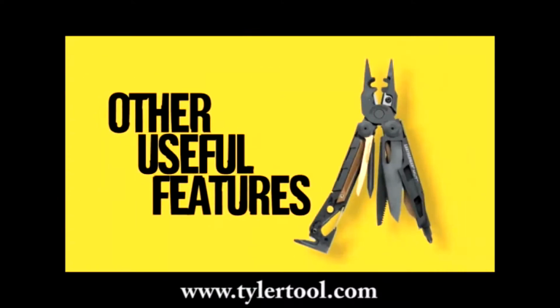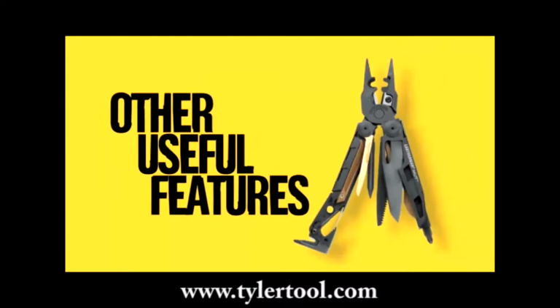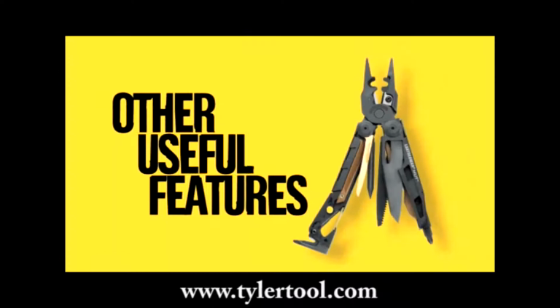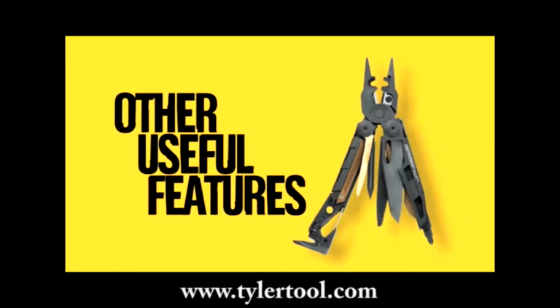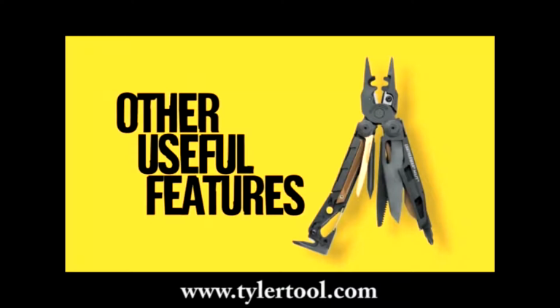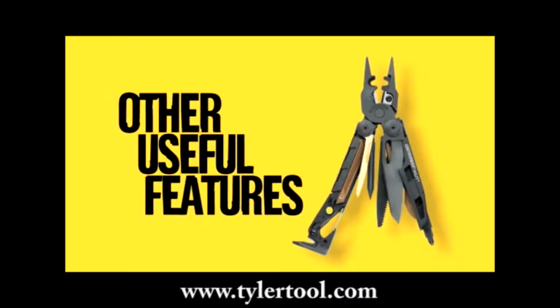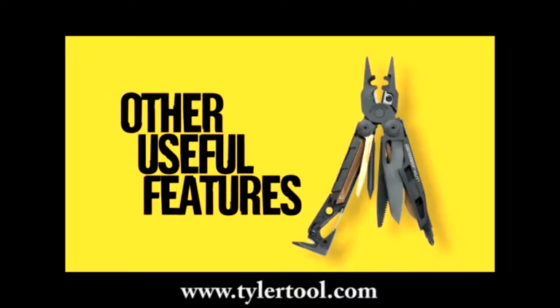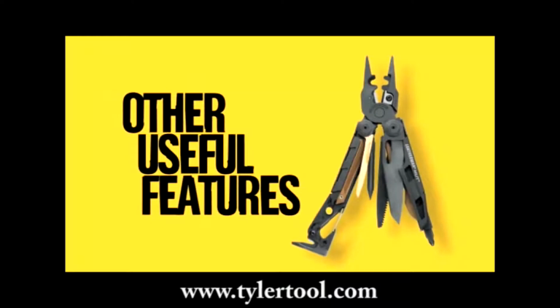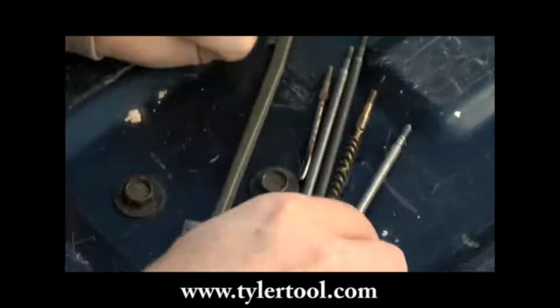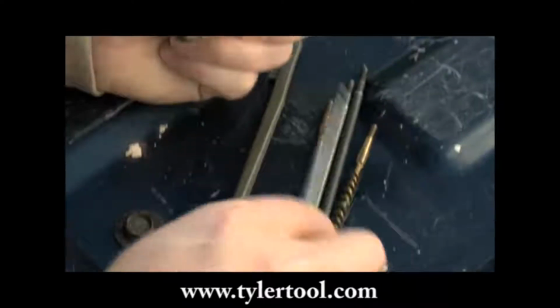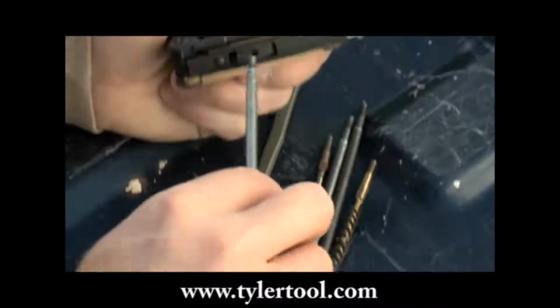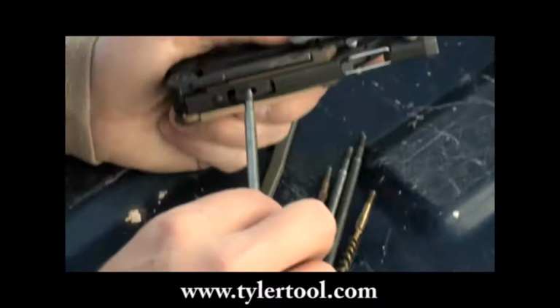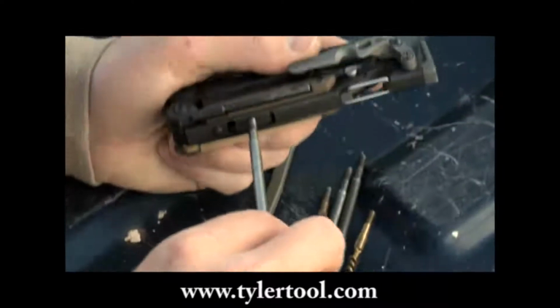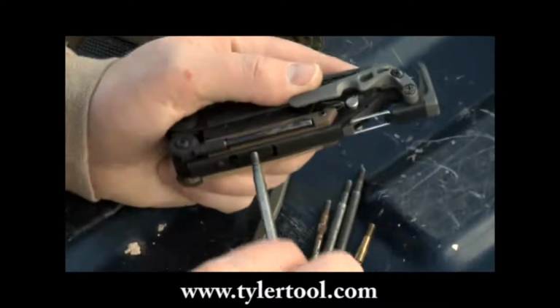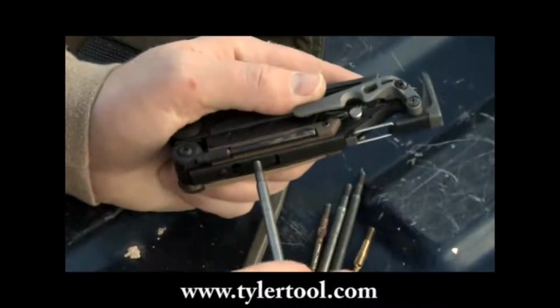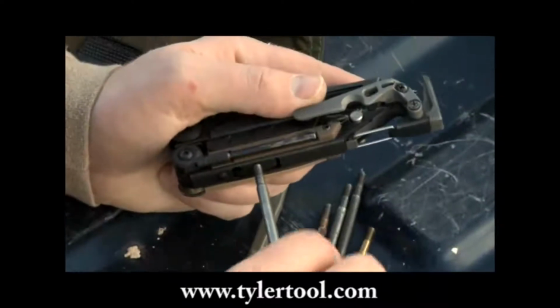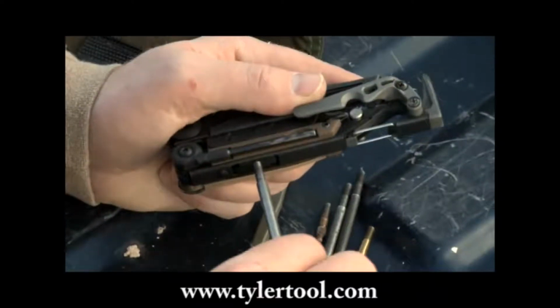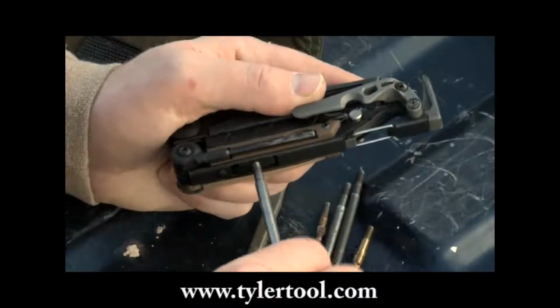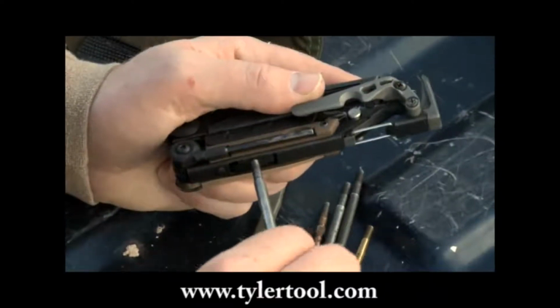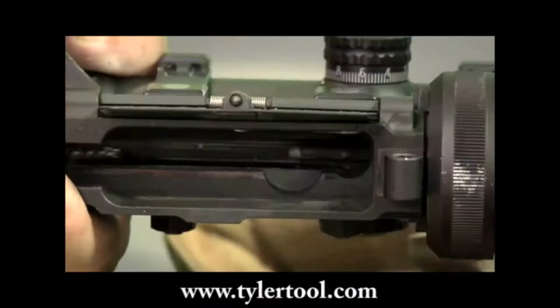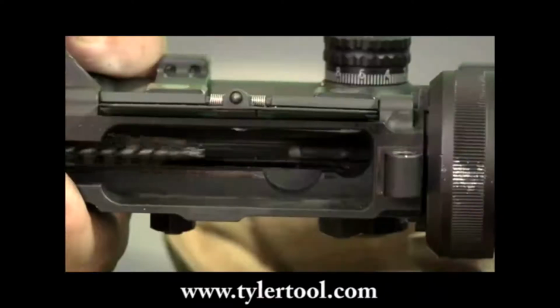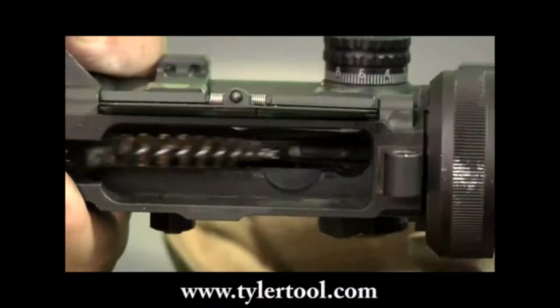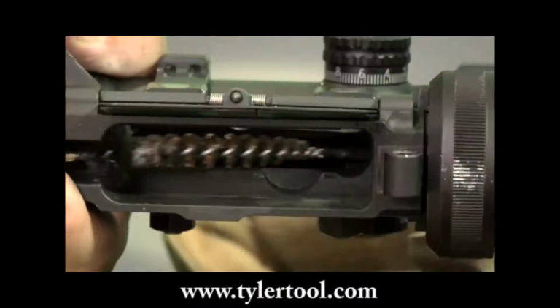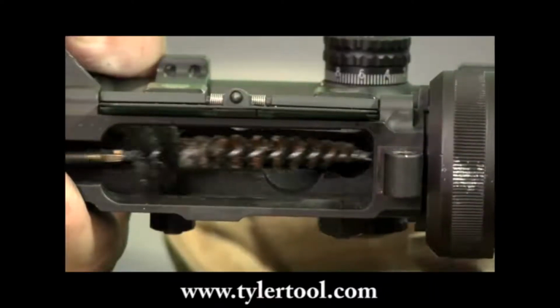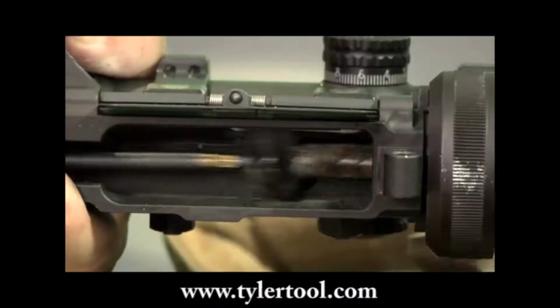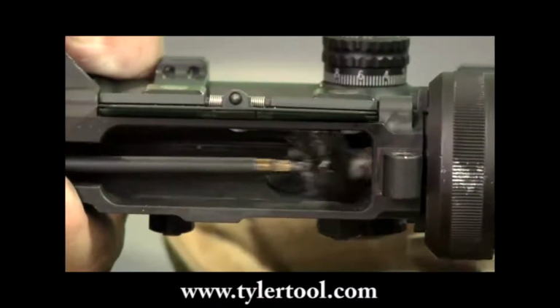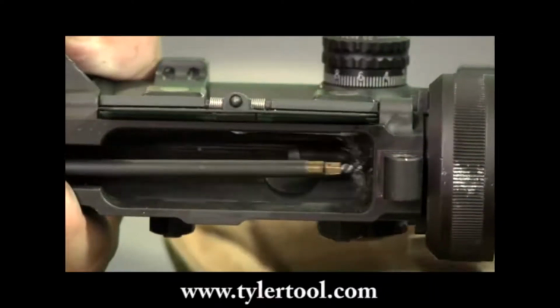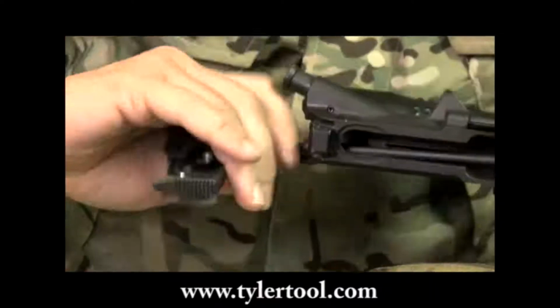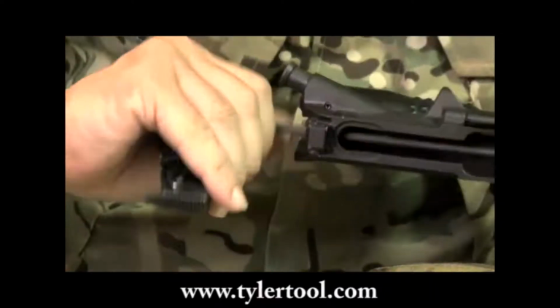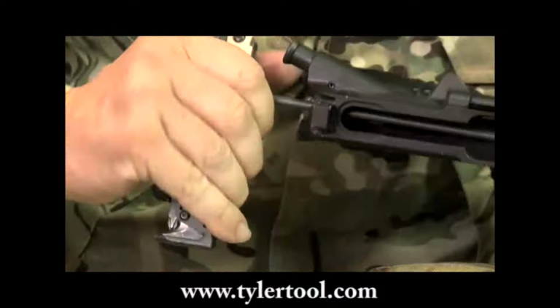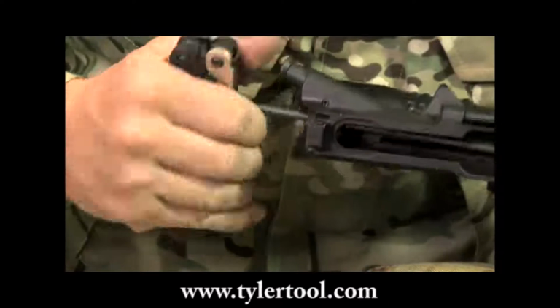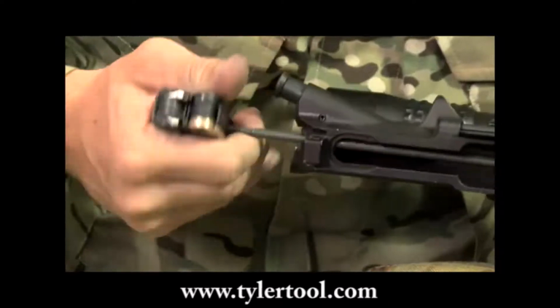There are both male and female threads on the Mud for attachment and use of your standard cleaning rods and brushes.